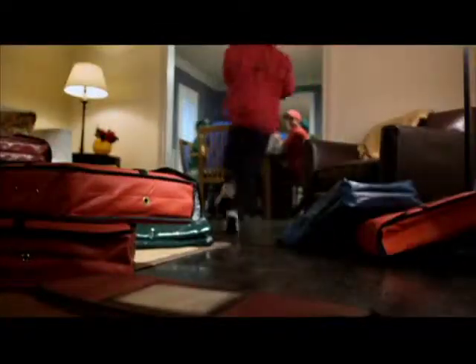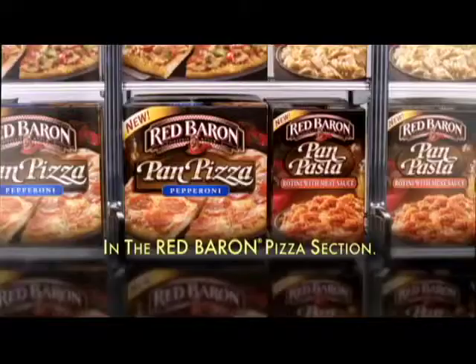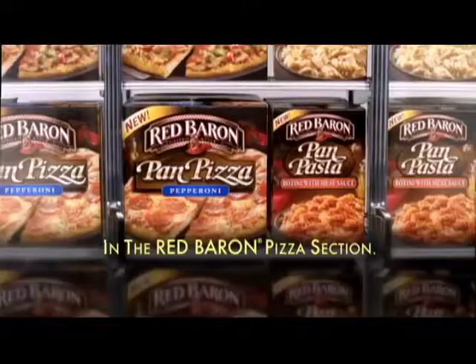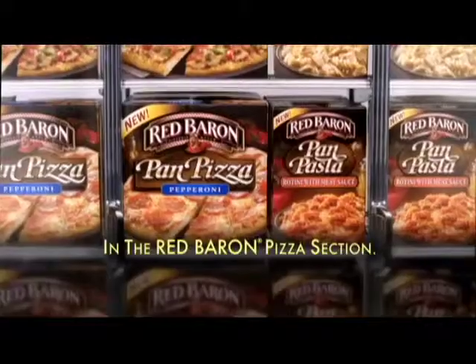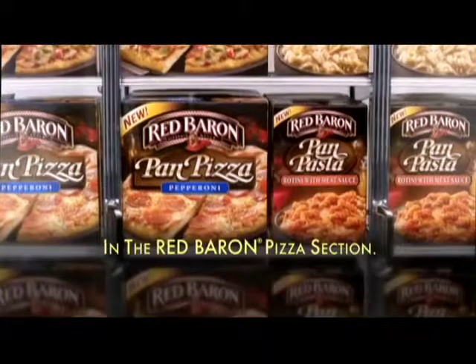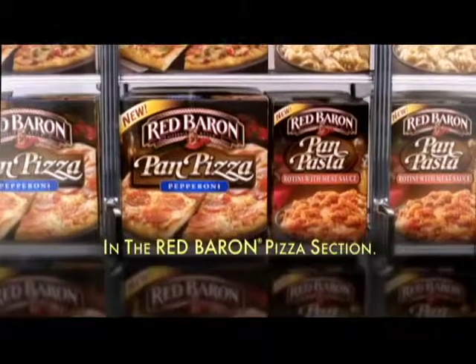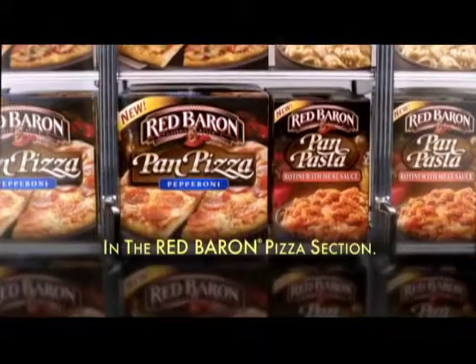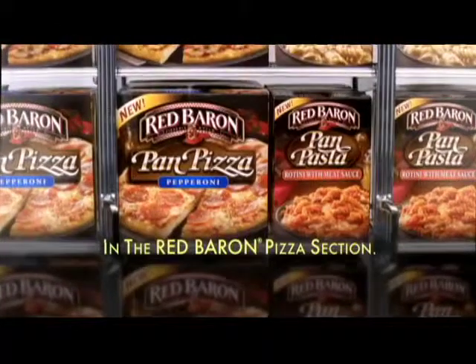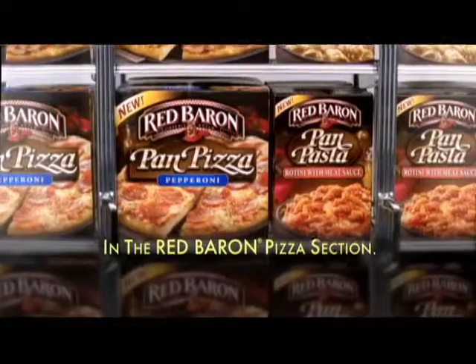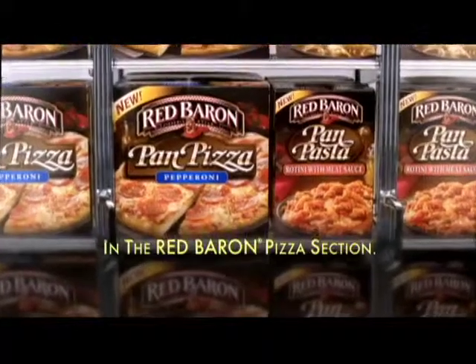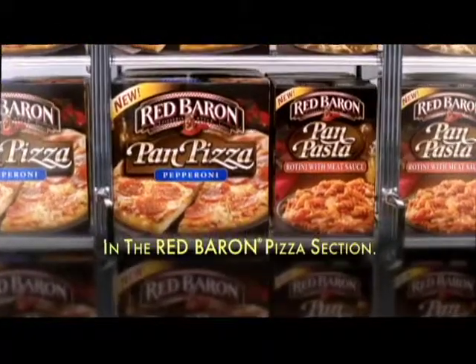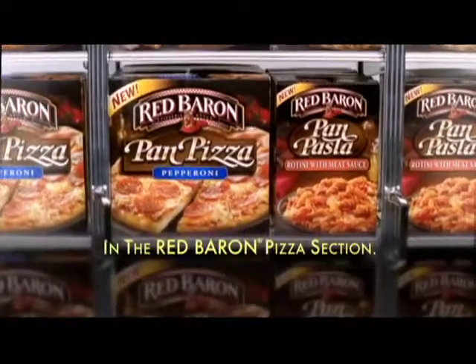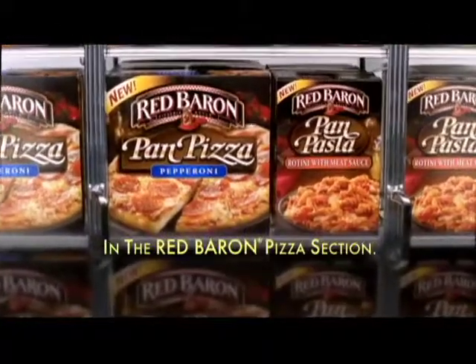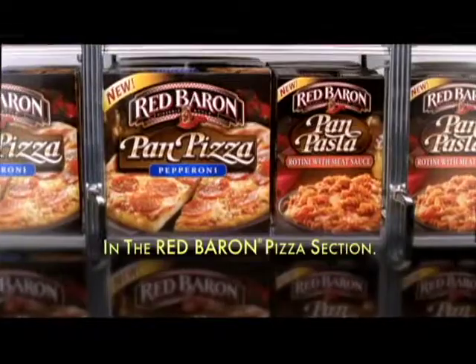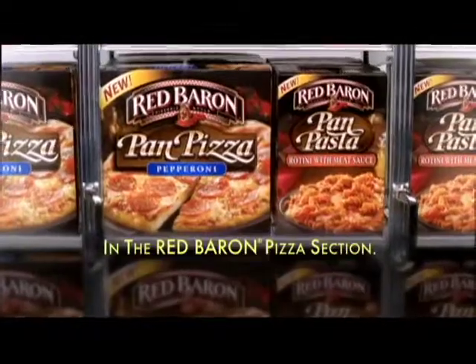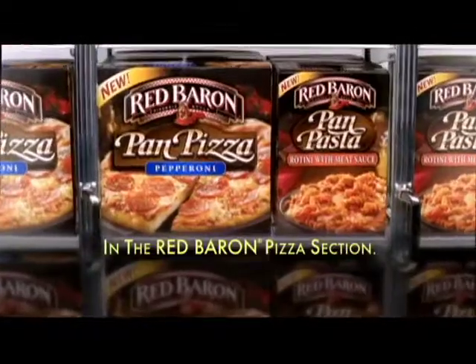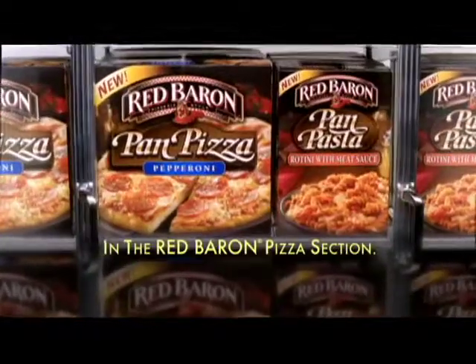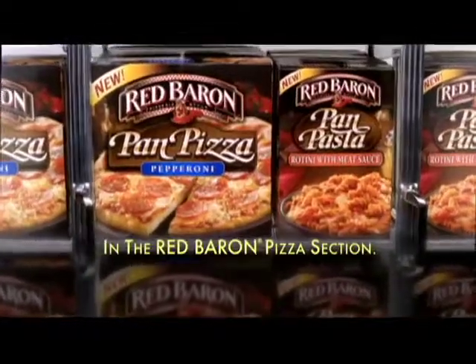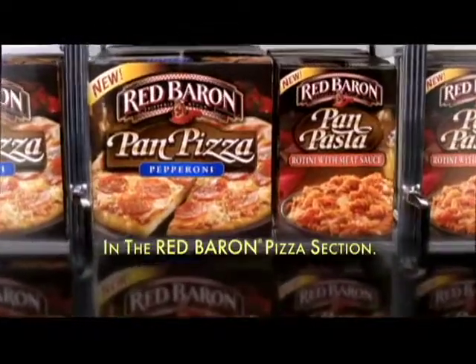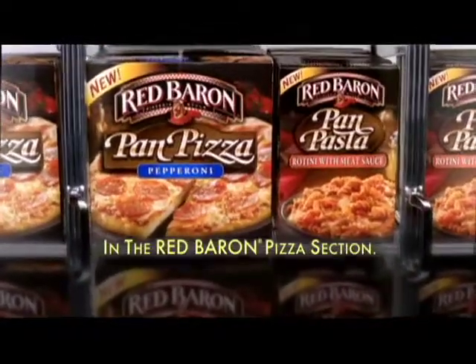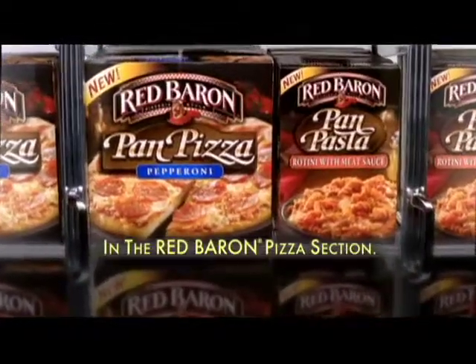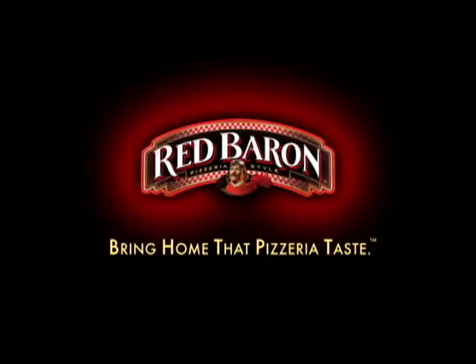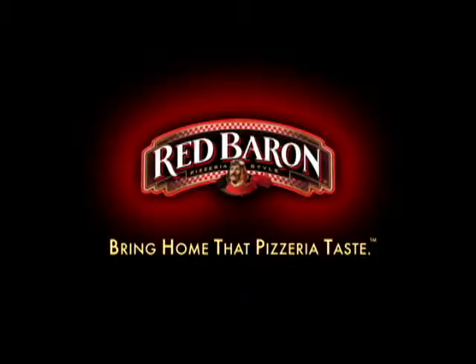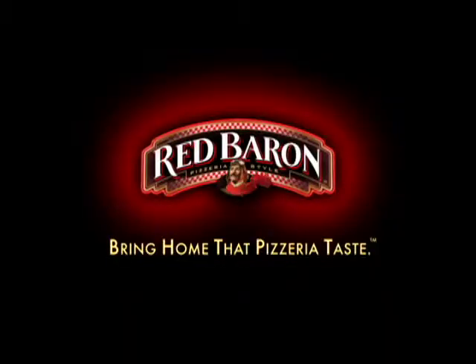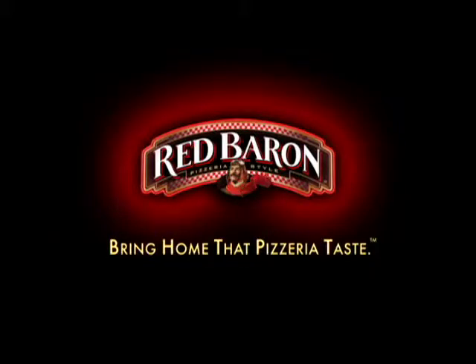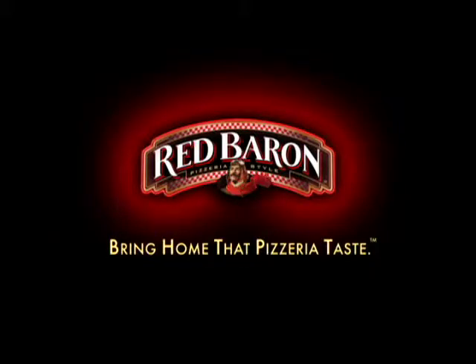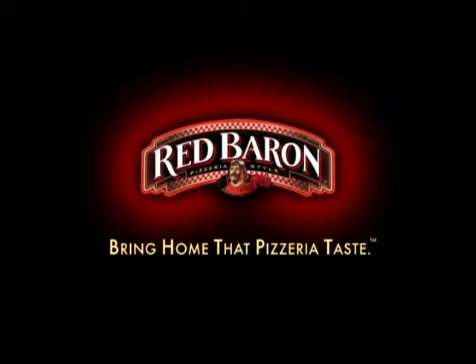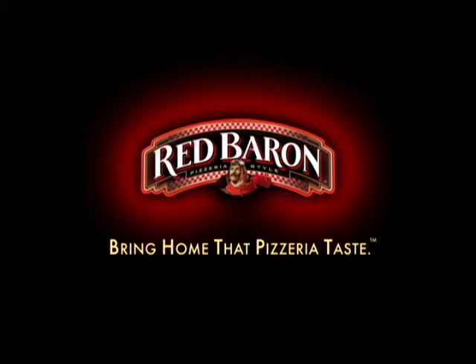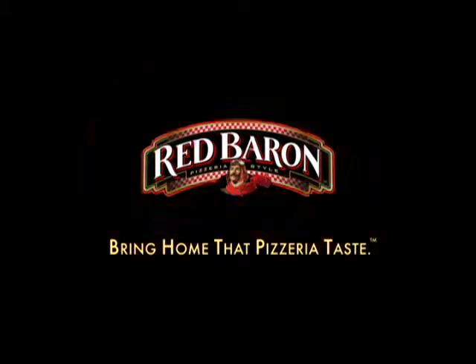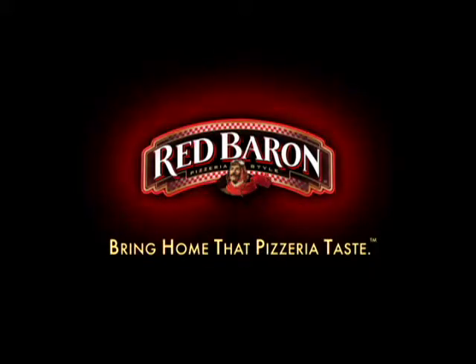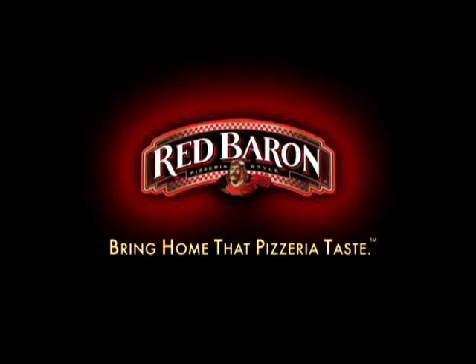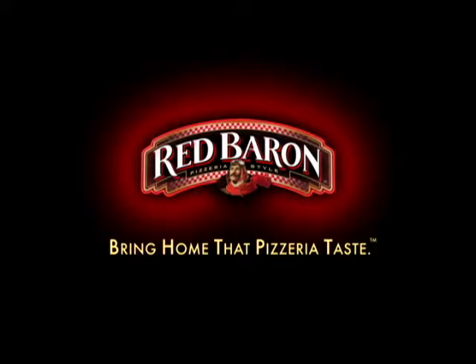New pan pizza and pan pasta in the Red Baron pizza section. Bring home that pizza real taste.